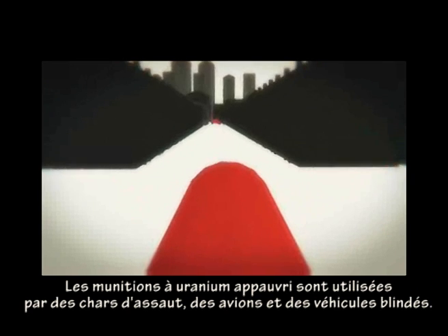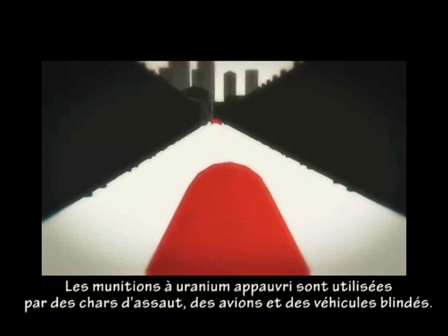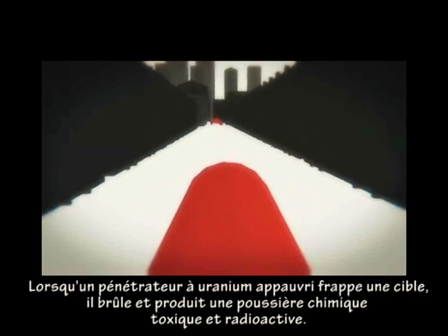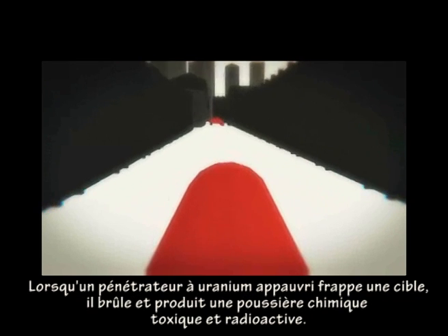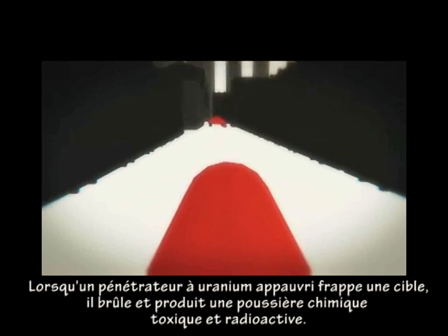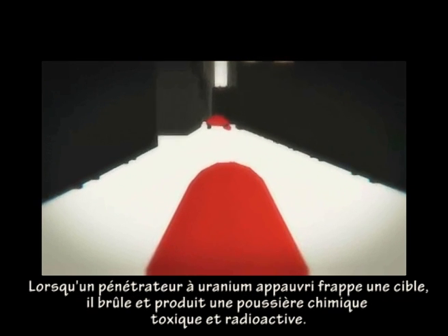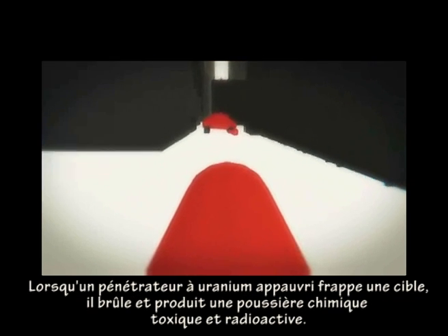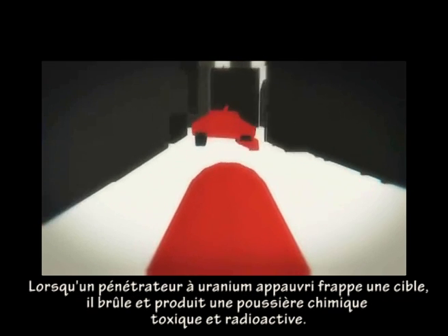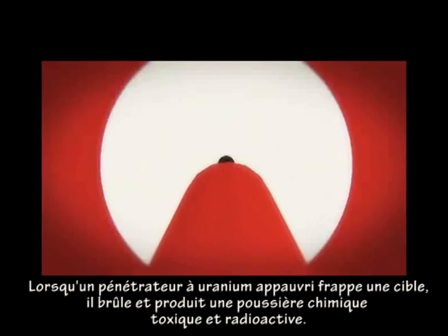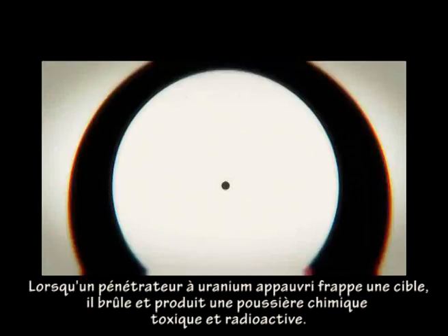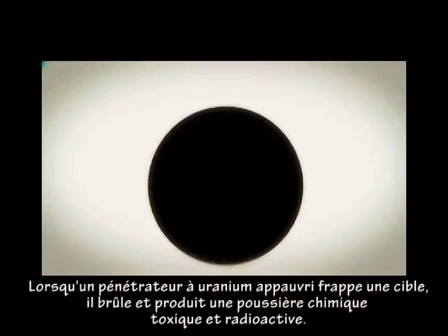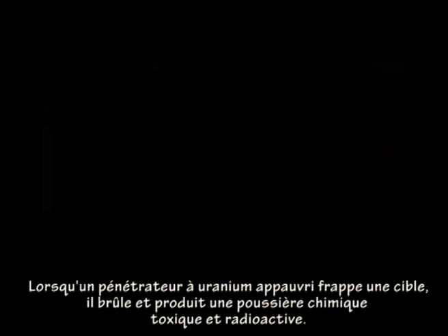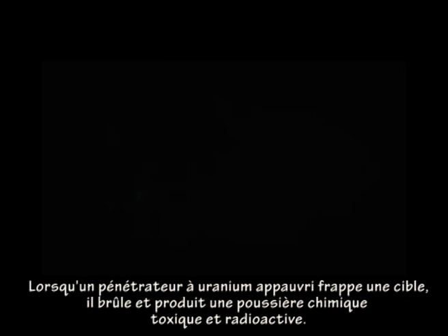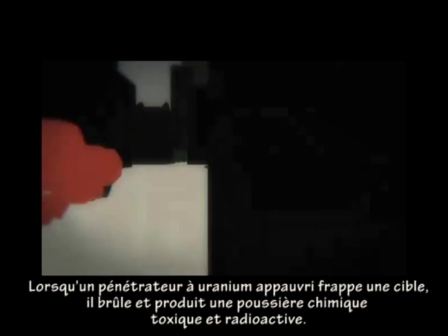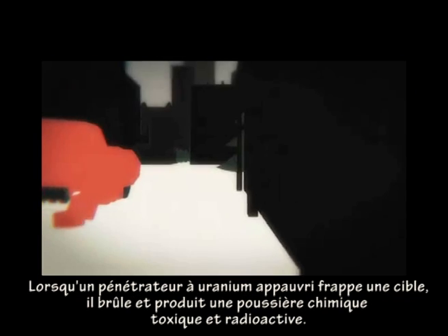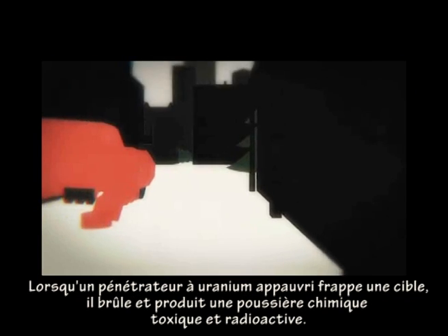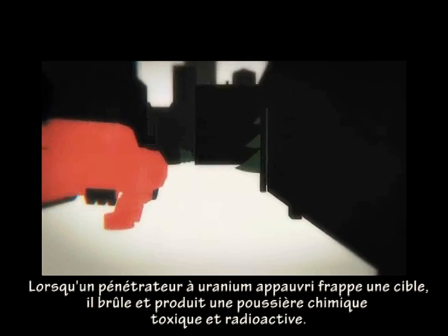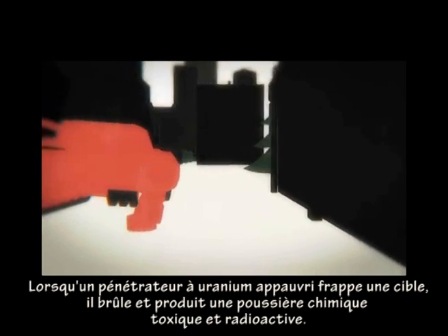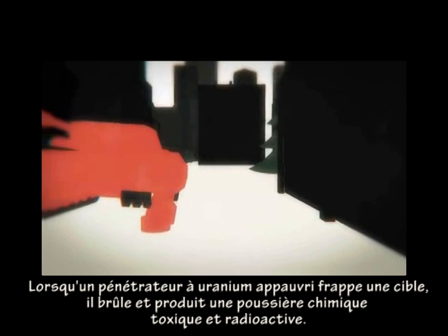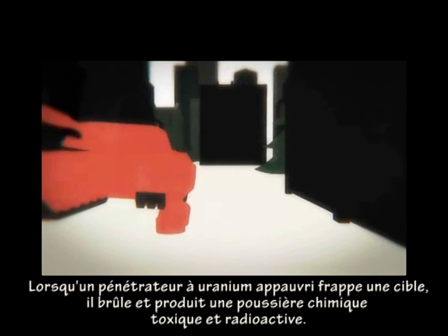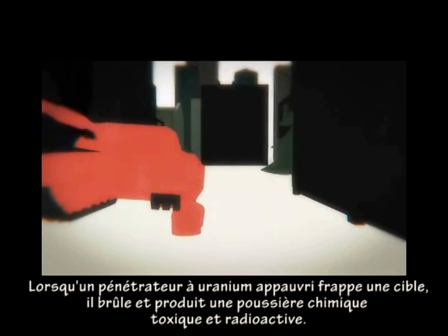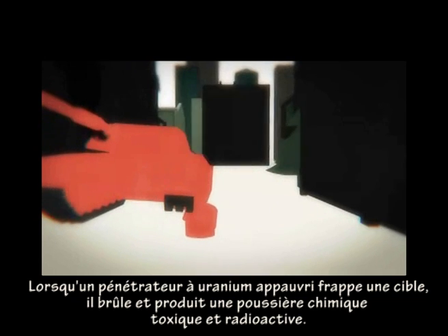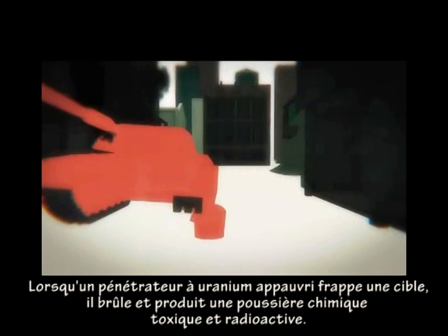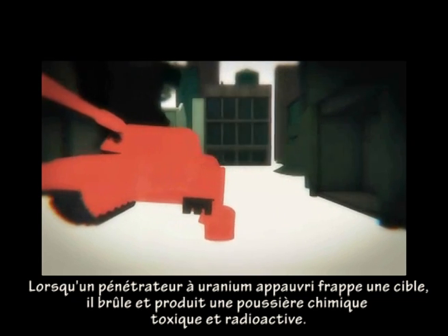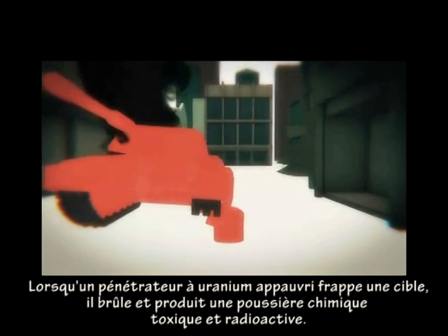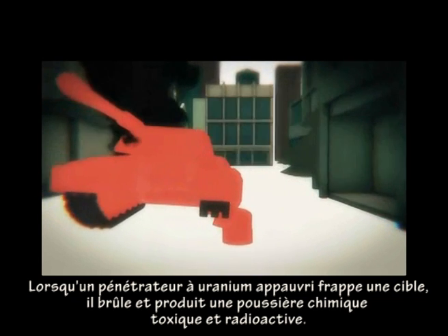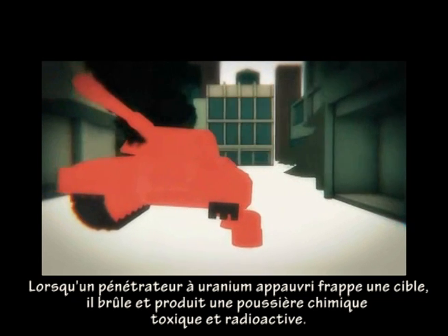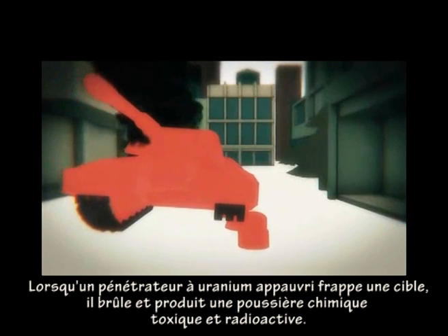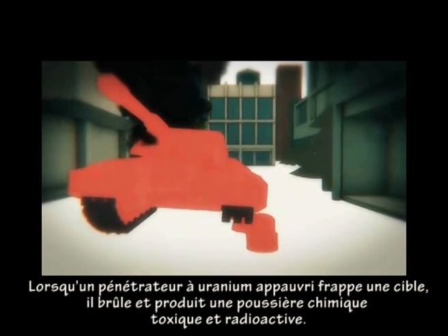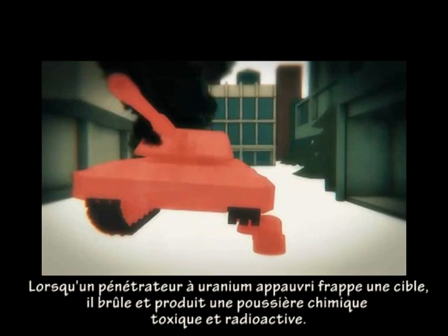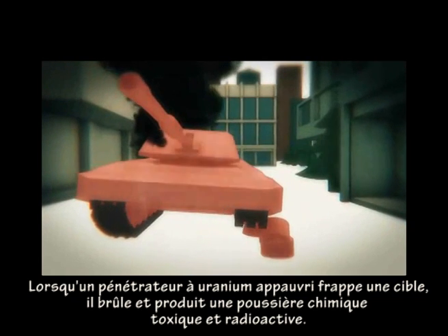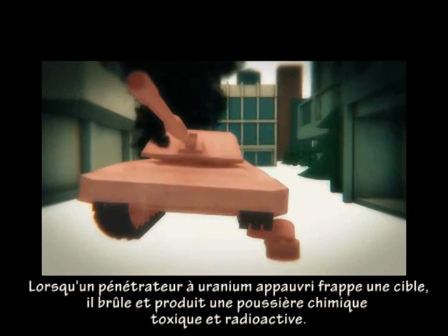When a depleted uranium penetrator hits a hard target, it burns, producing a radioactive and chemically toxic dust.